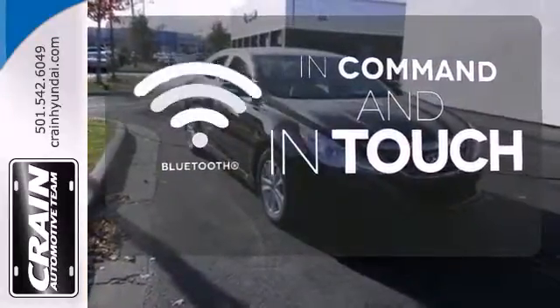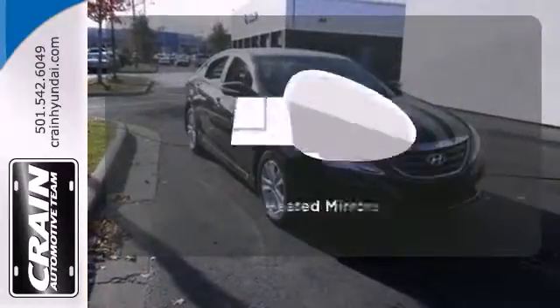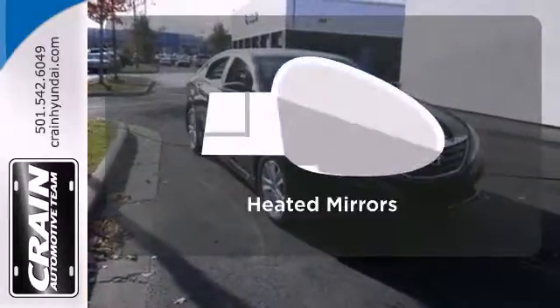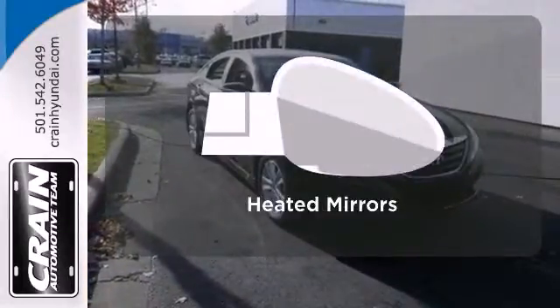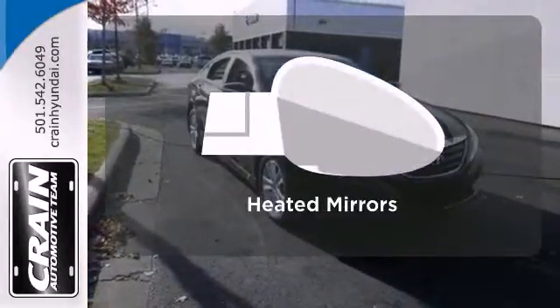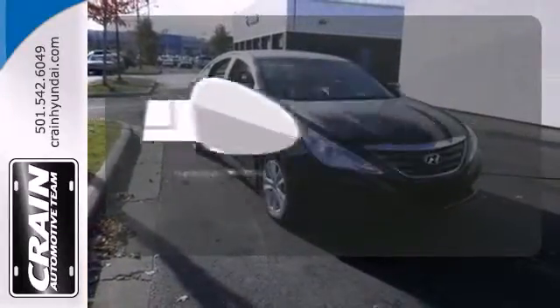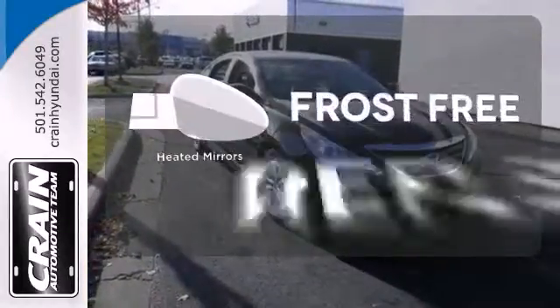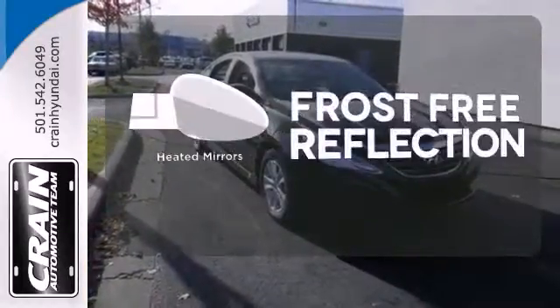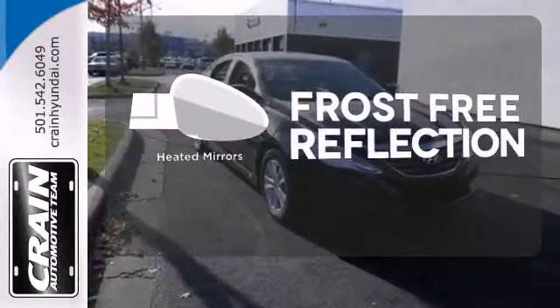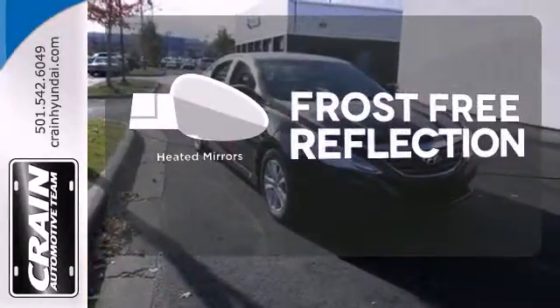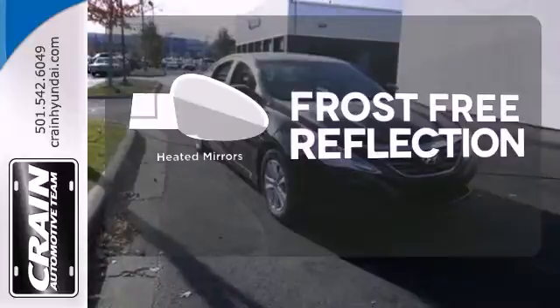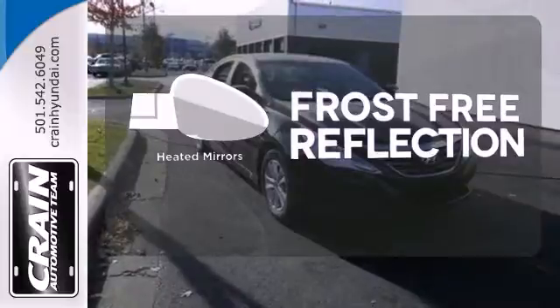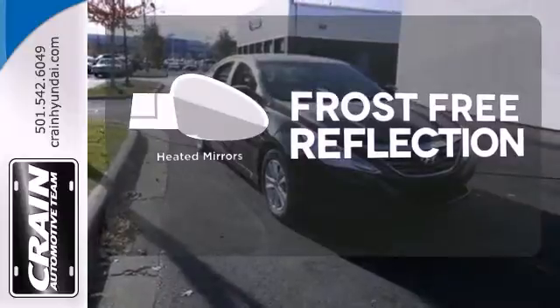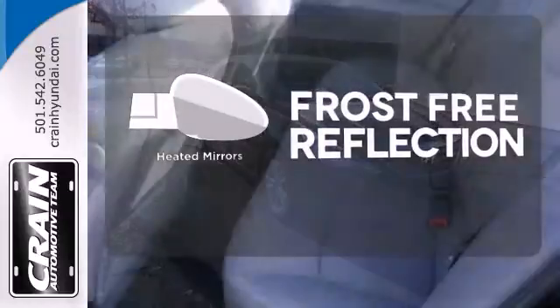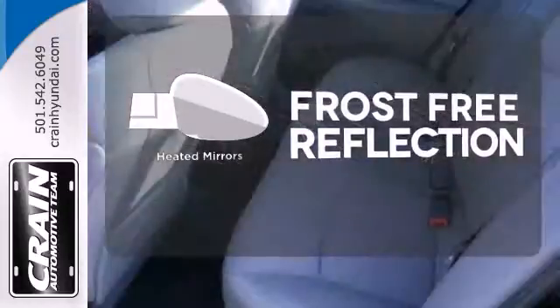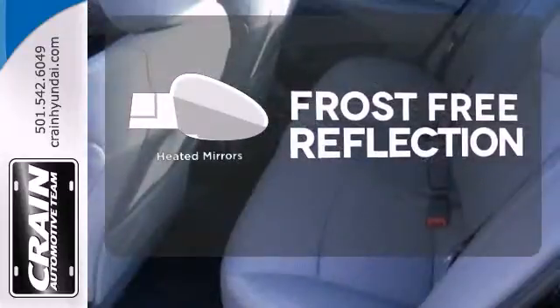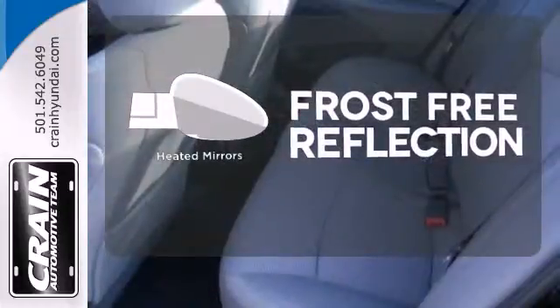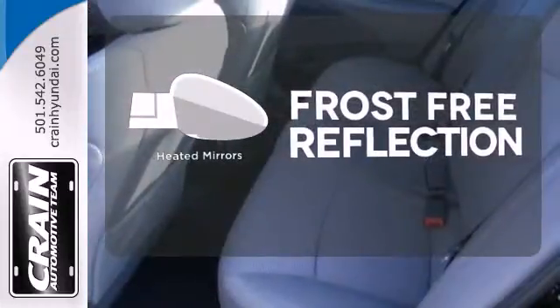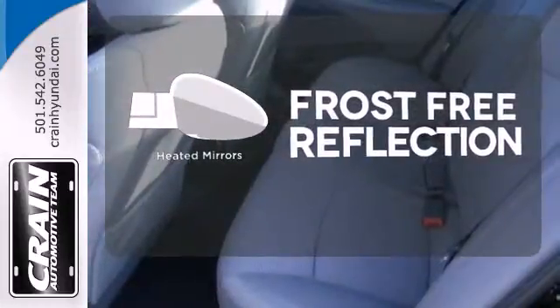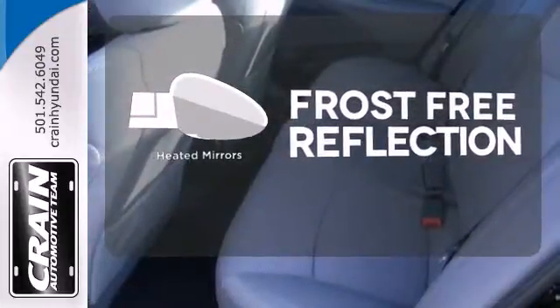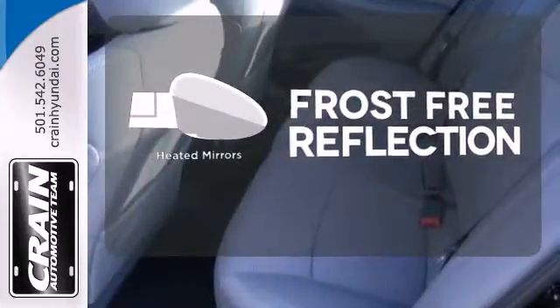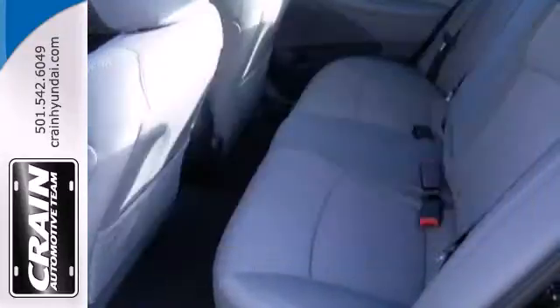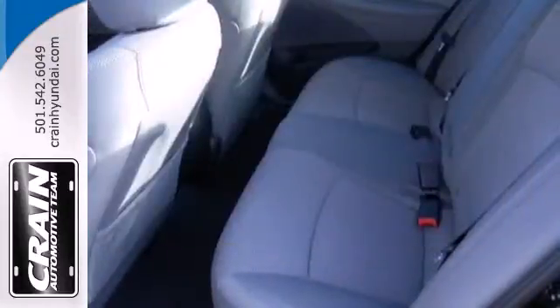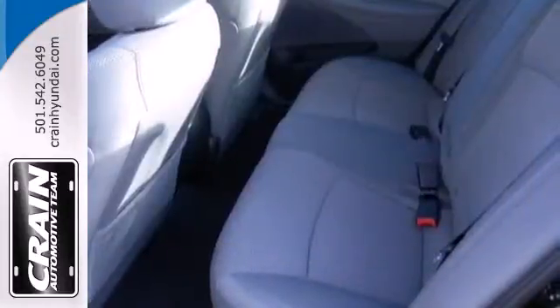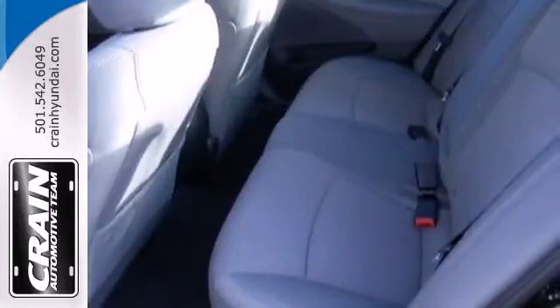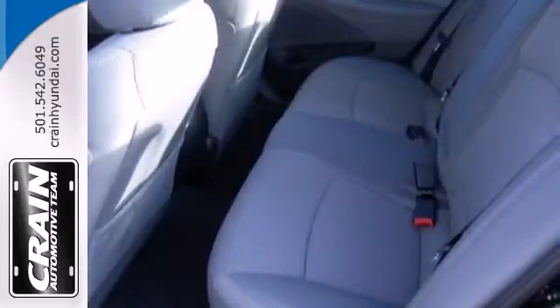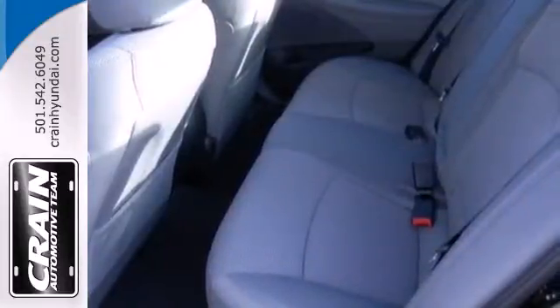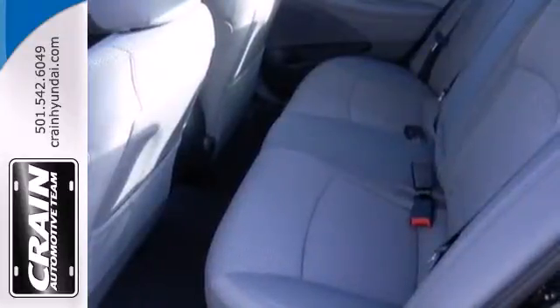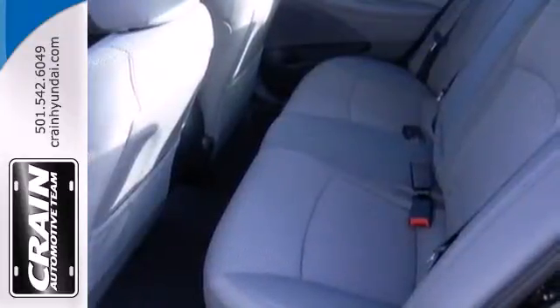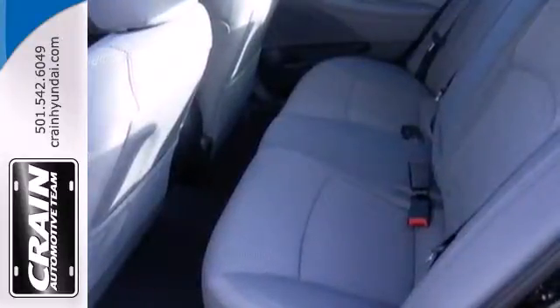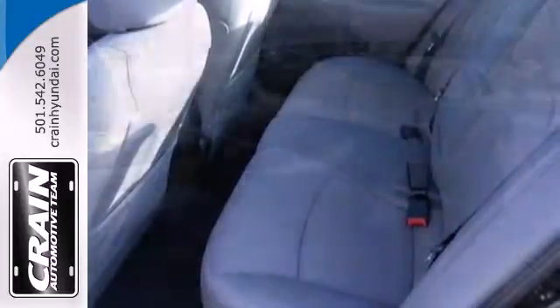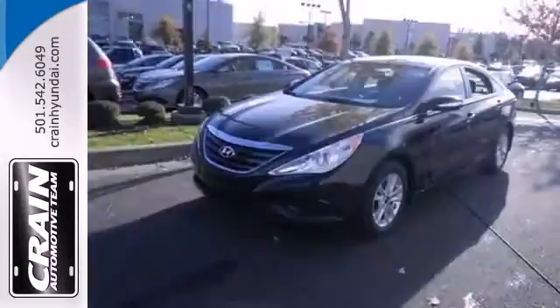Say goodbye to the frost and never leave your car with the heated mirrors. There's never been a family sedan quite like this.